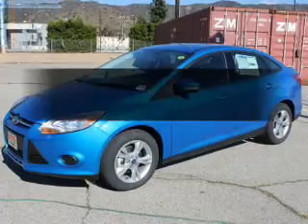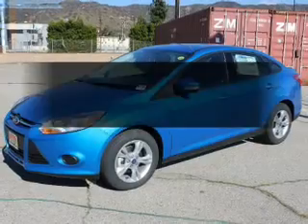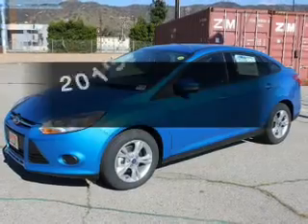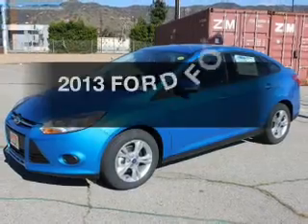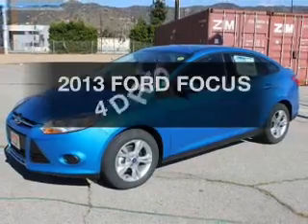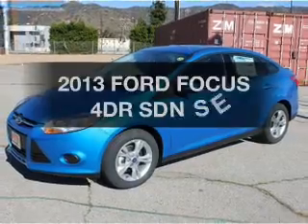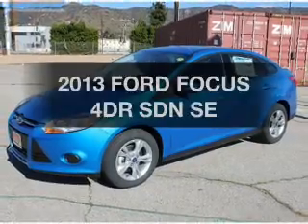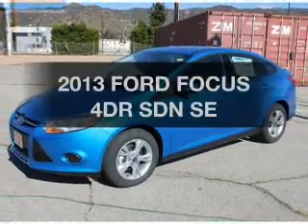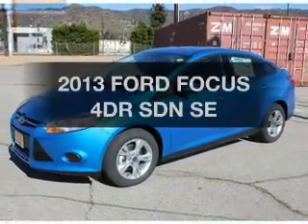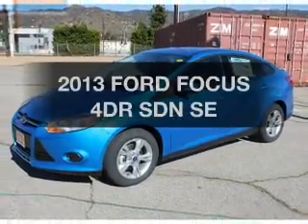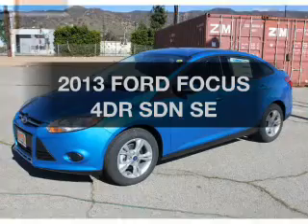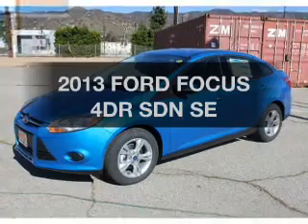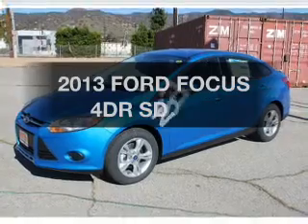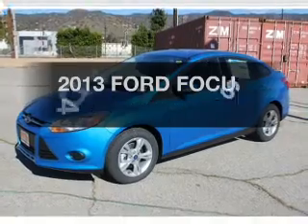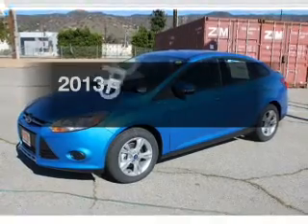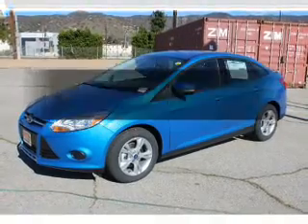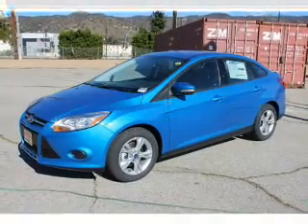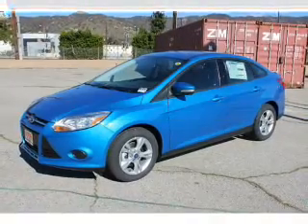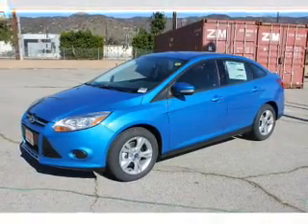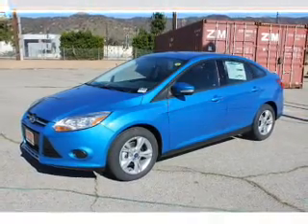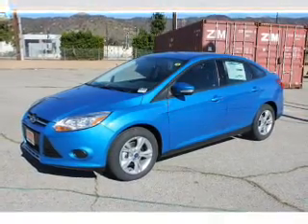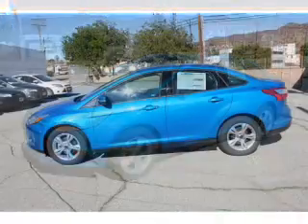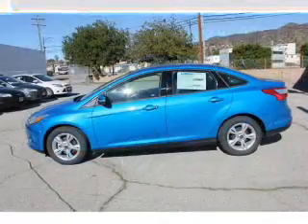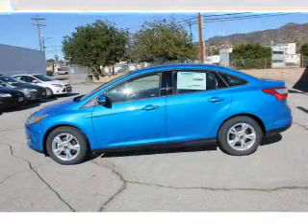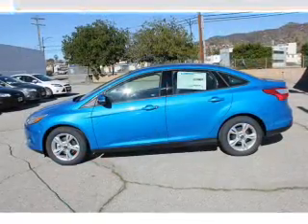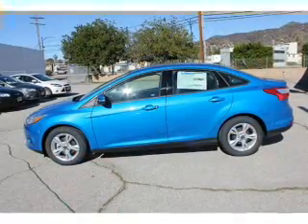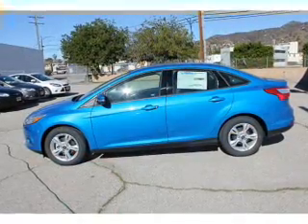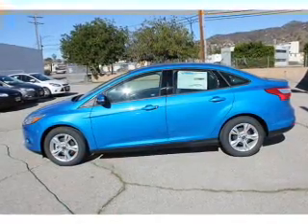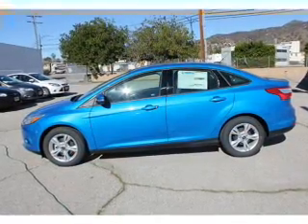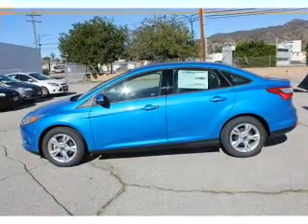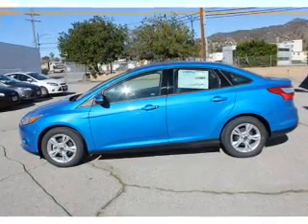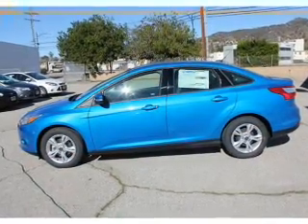Check out this 2013 Ford Focus. Everything you need under one roof with this great vehicle.